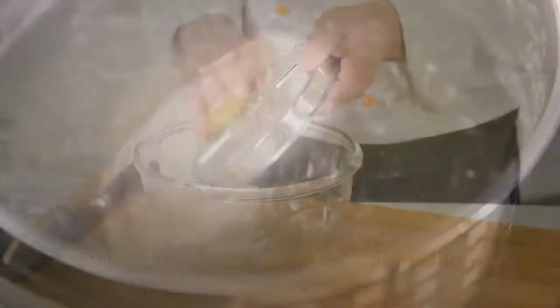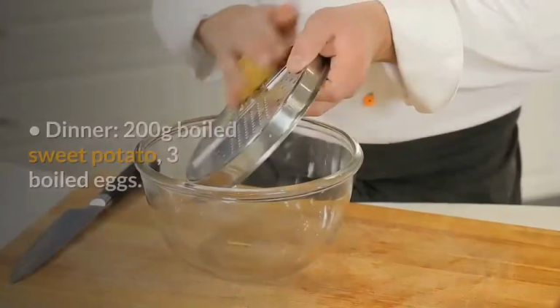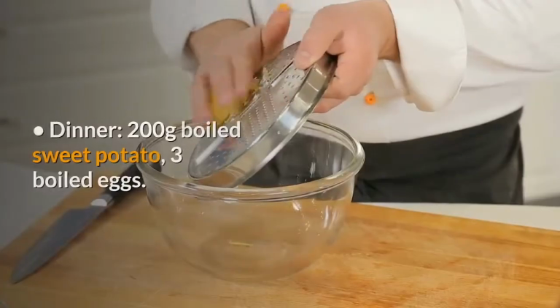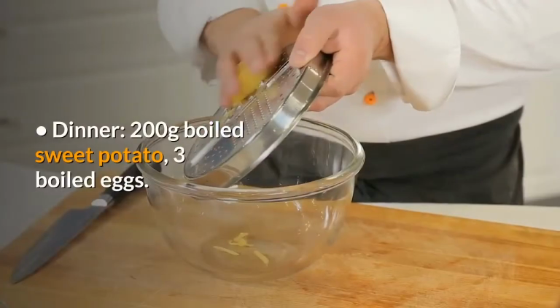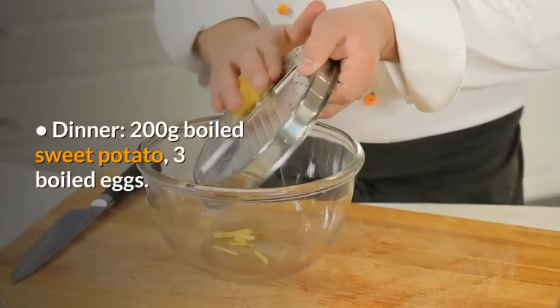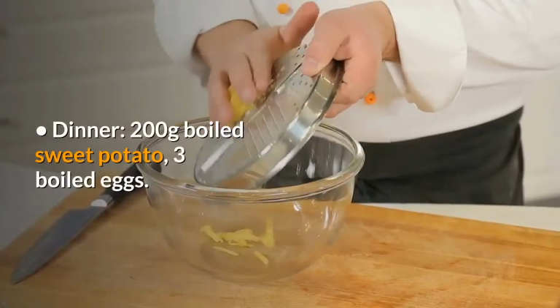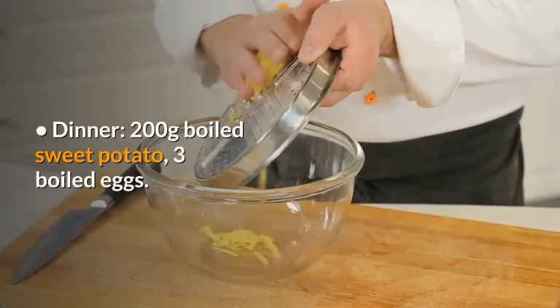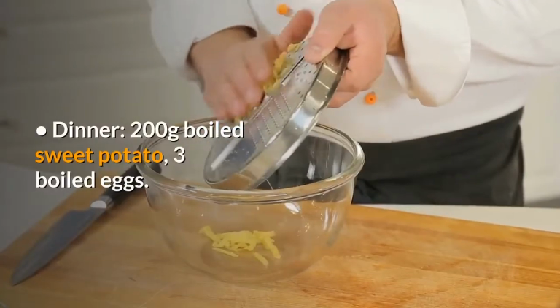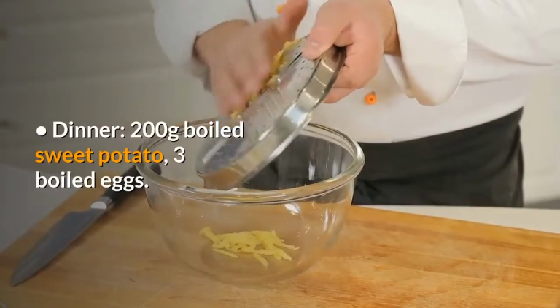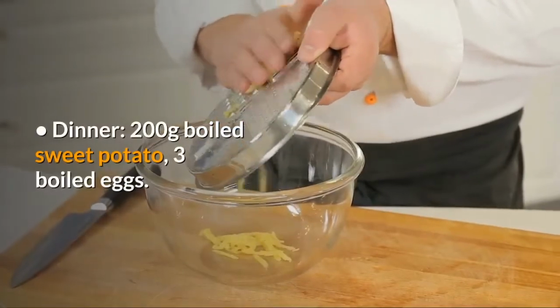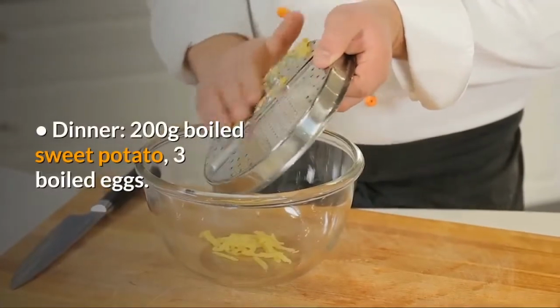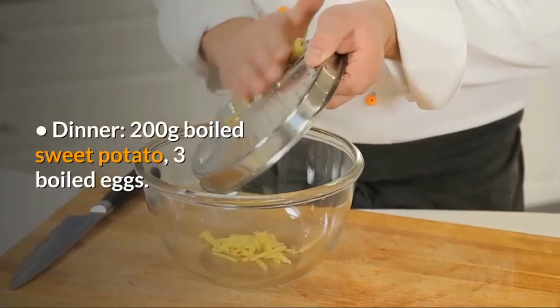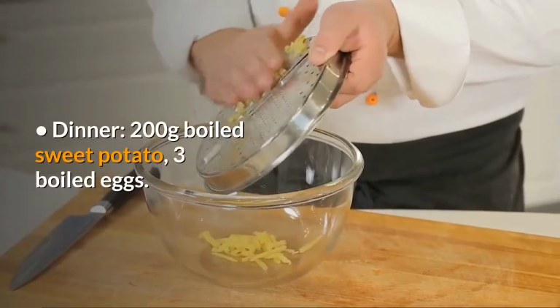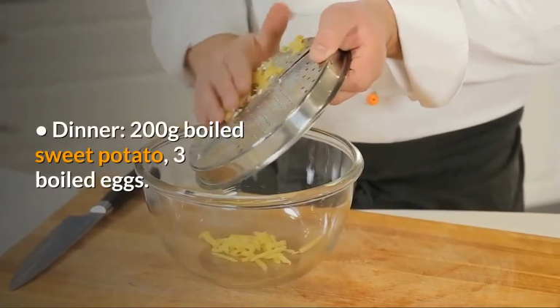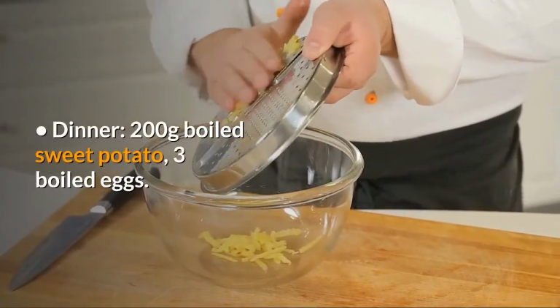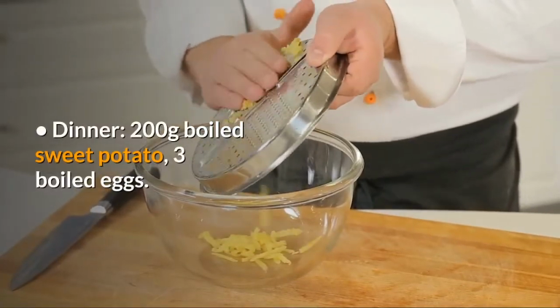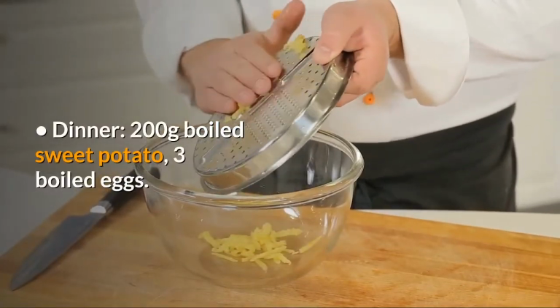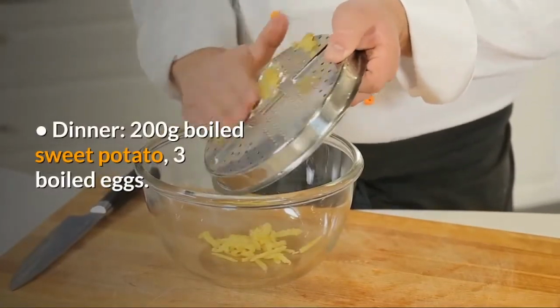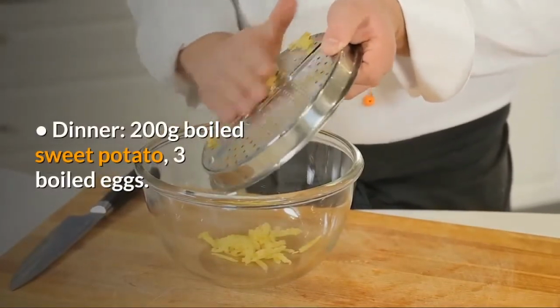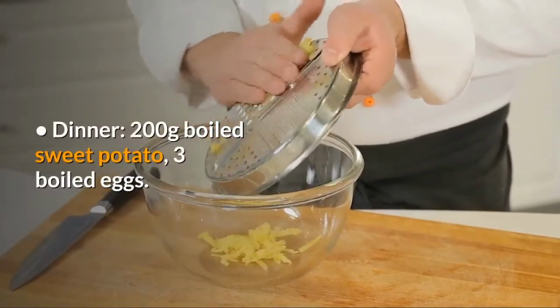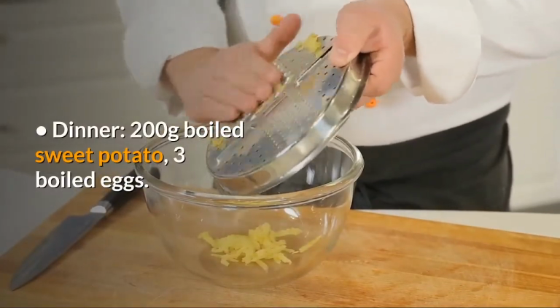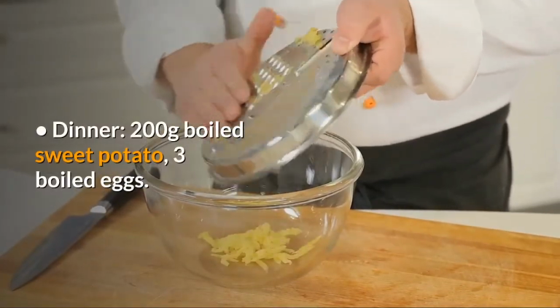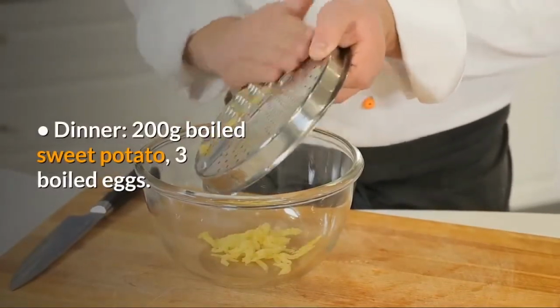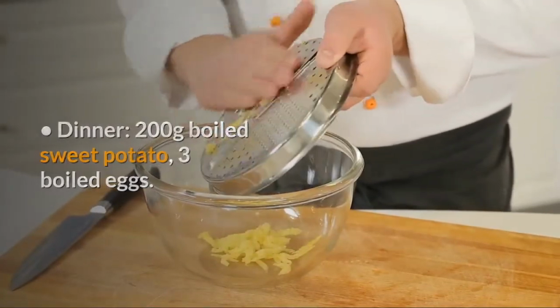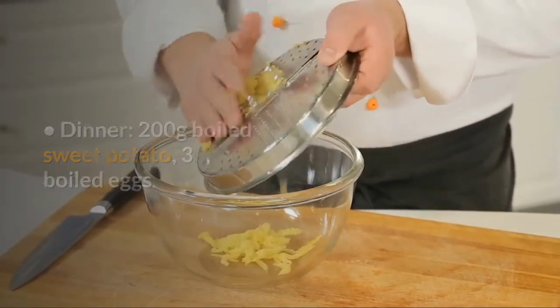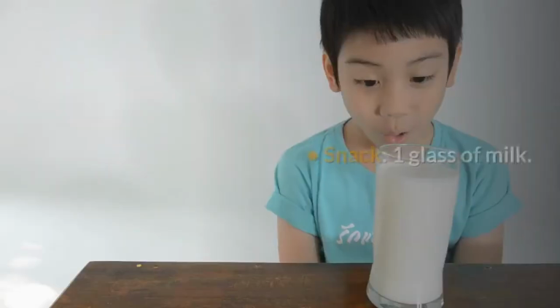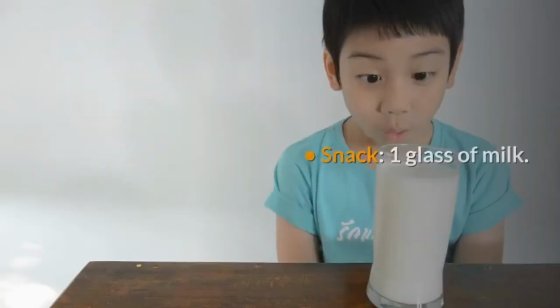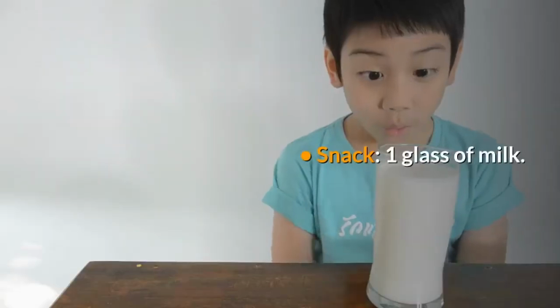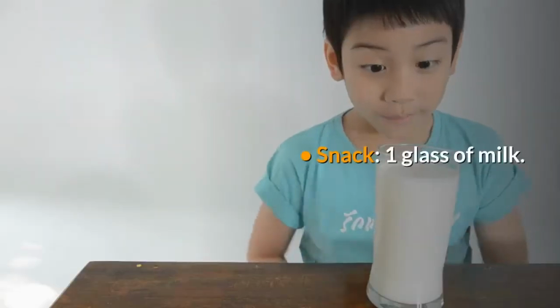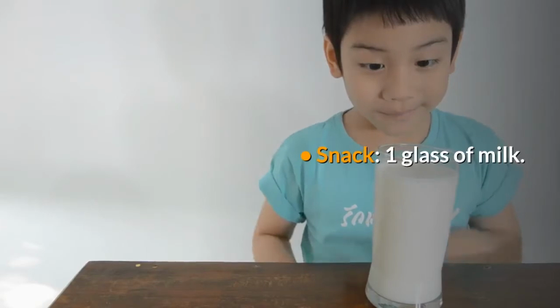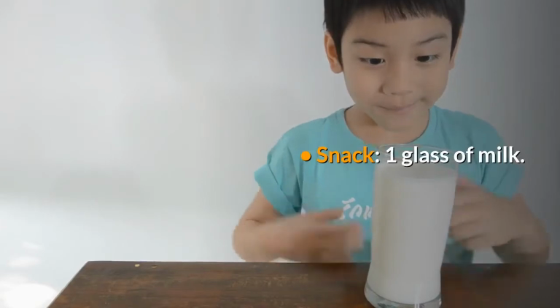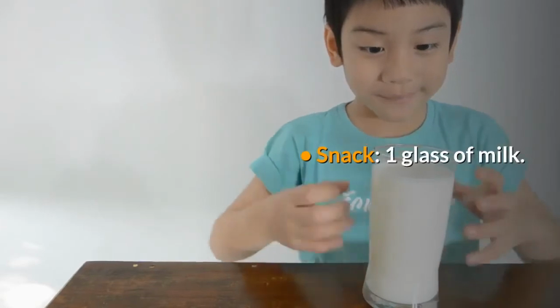Dinner – 200g boiled sweet potato, 3 boiled eggs. Snack – 1 glass of milk.